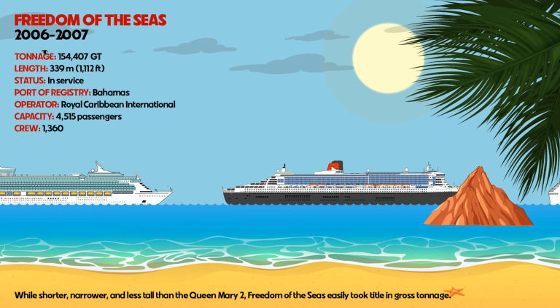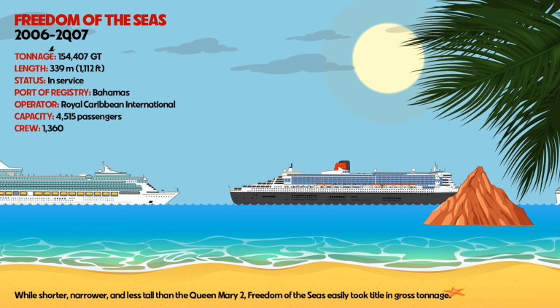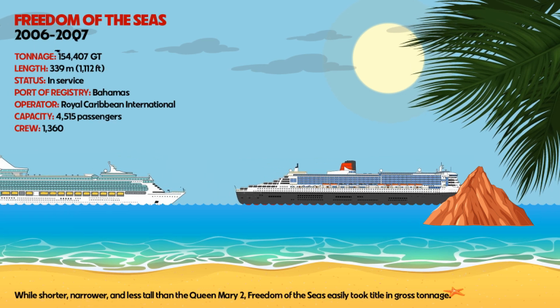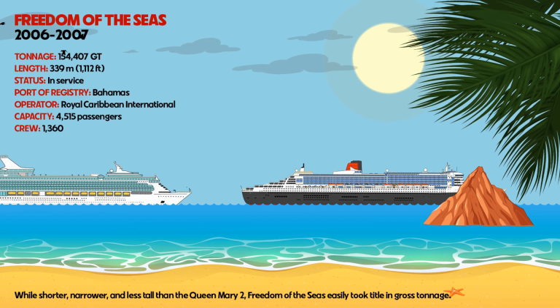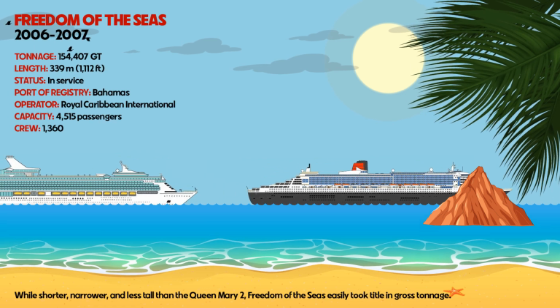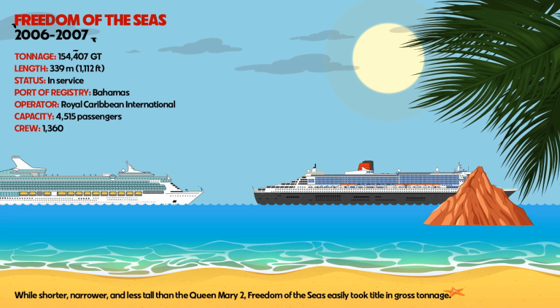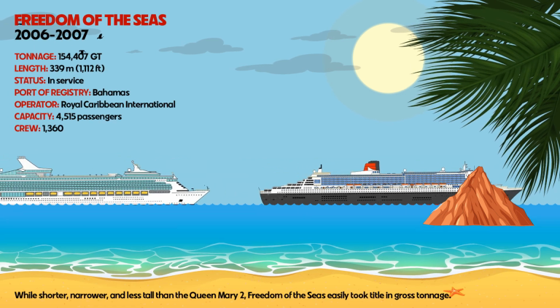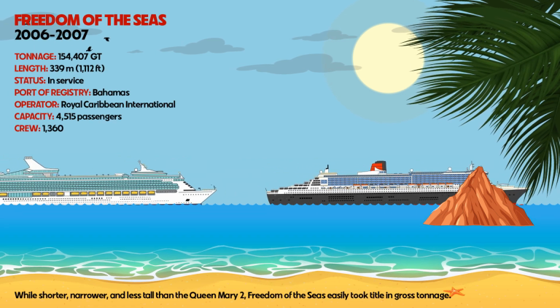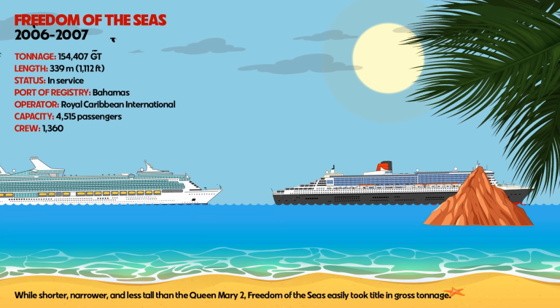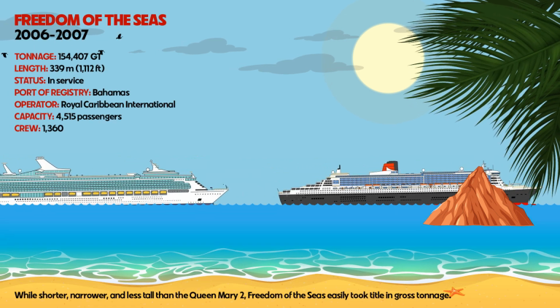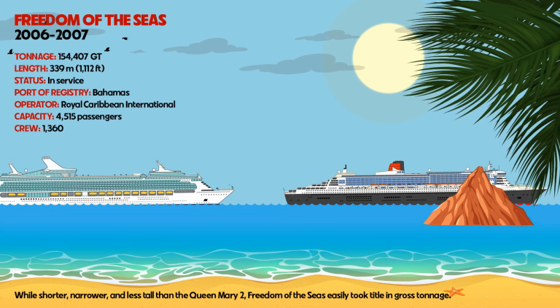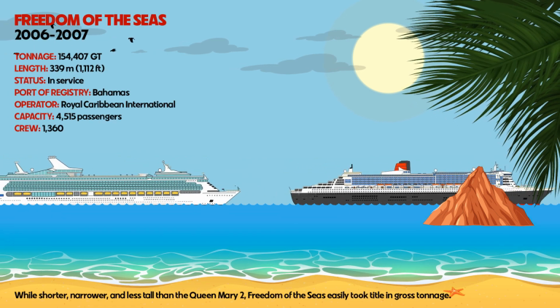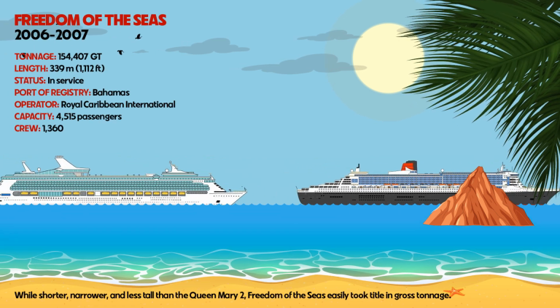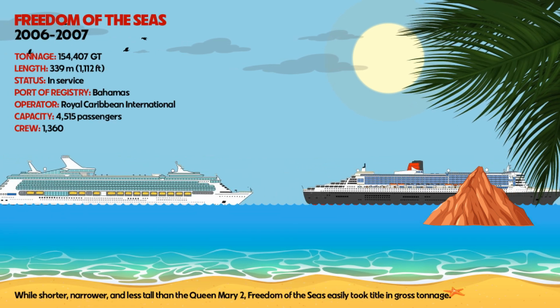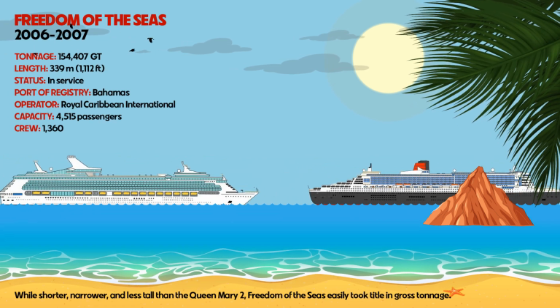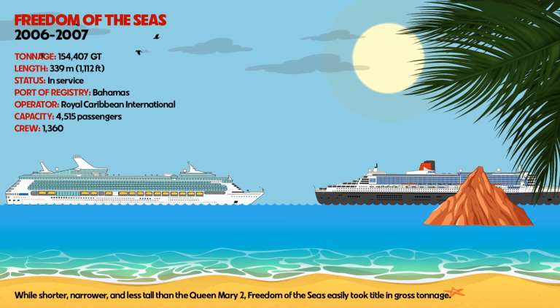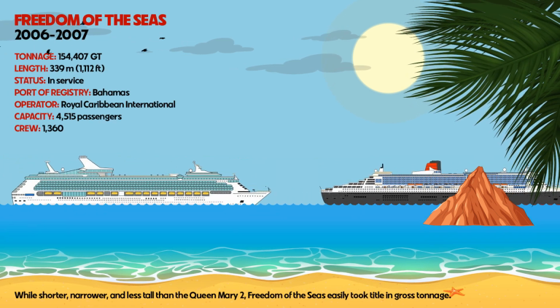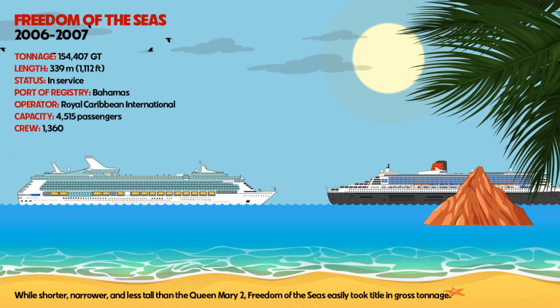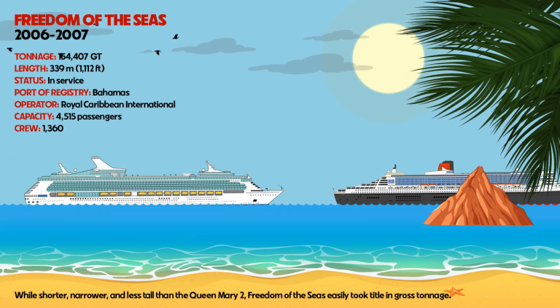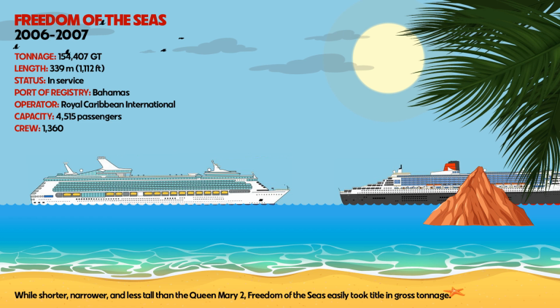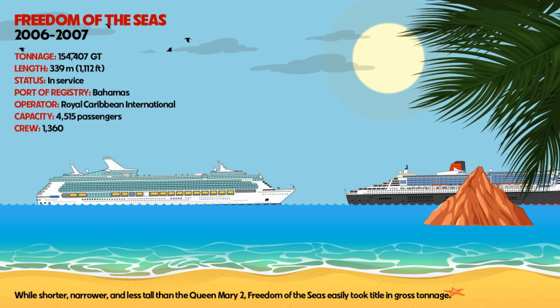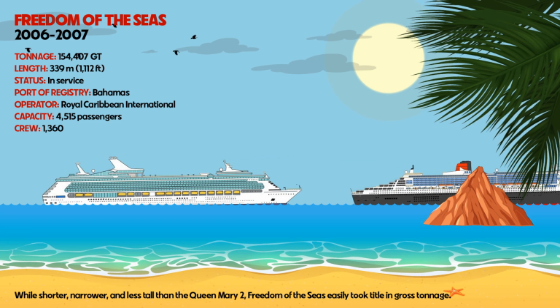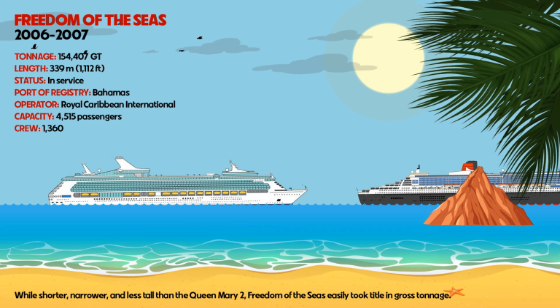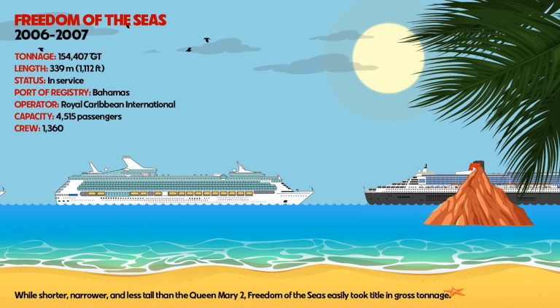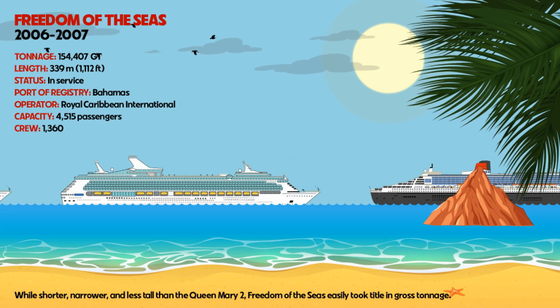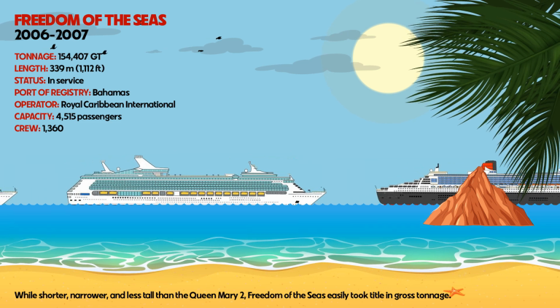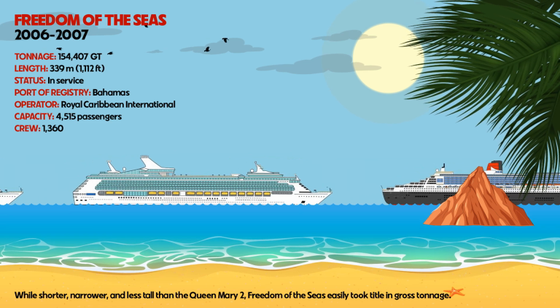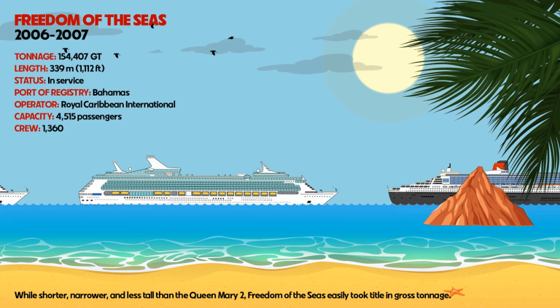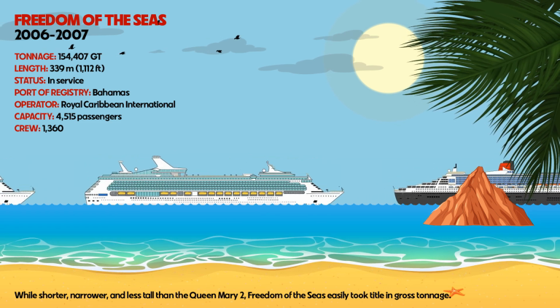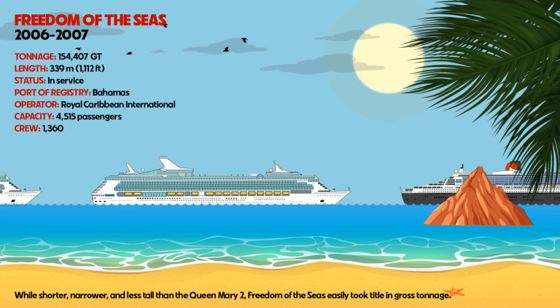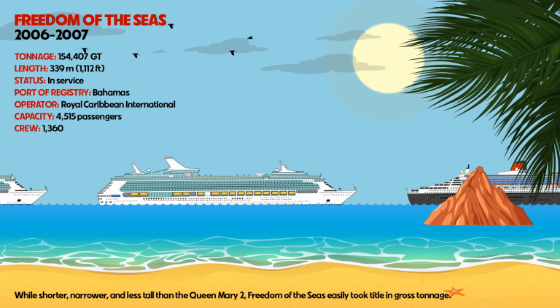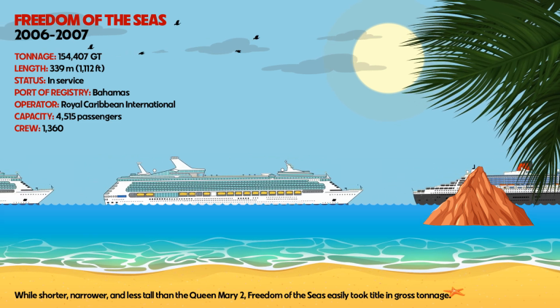Freedom of the Seas, while shorter, narrower, and less tall than the Queen Mary 2, easily took the title in gross tonnage.